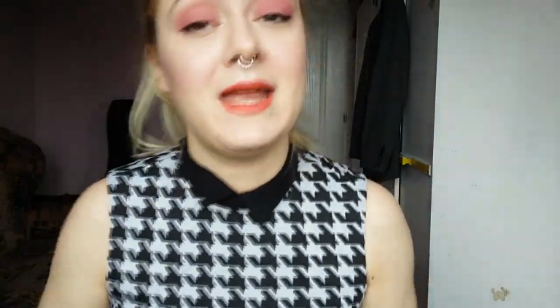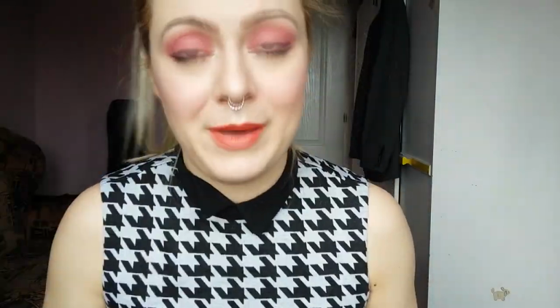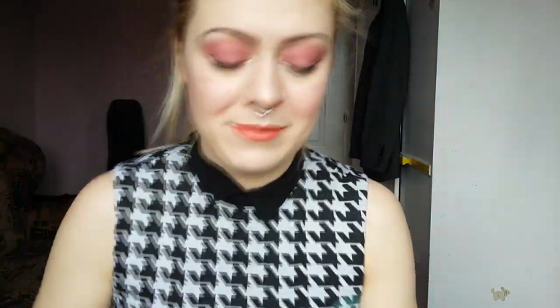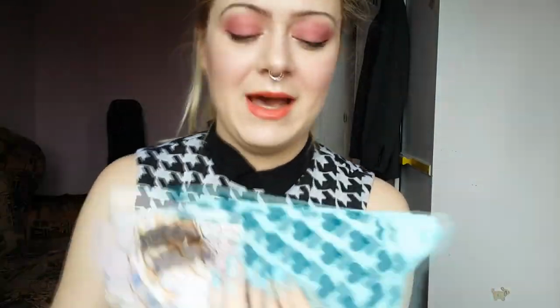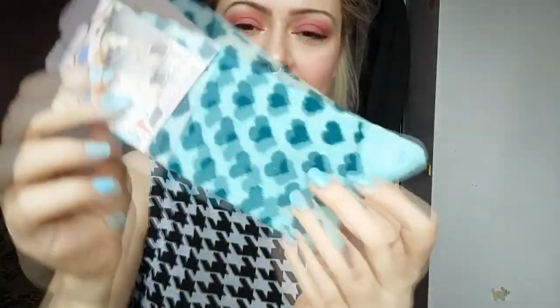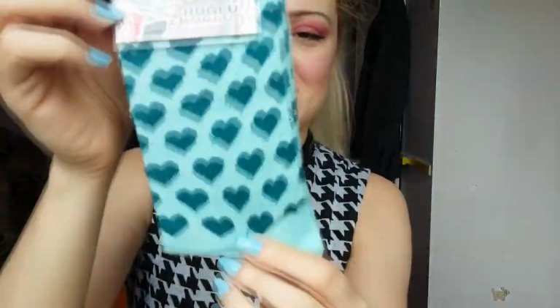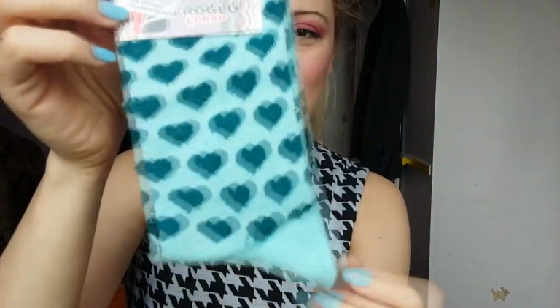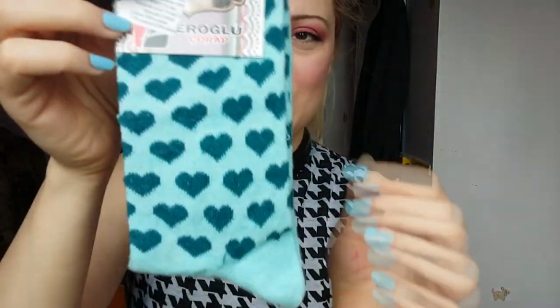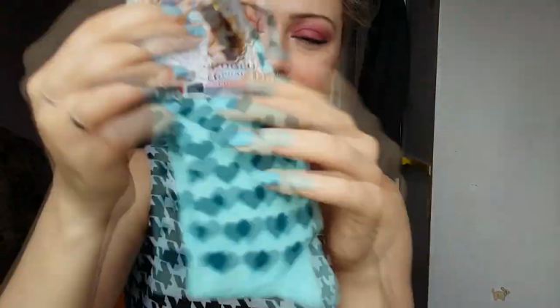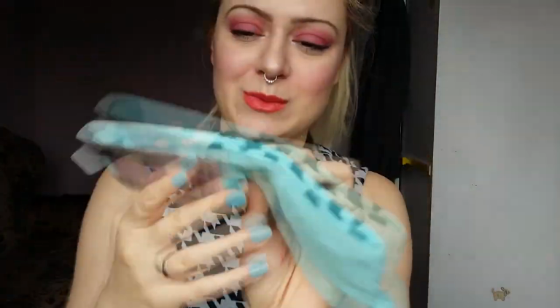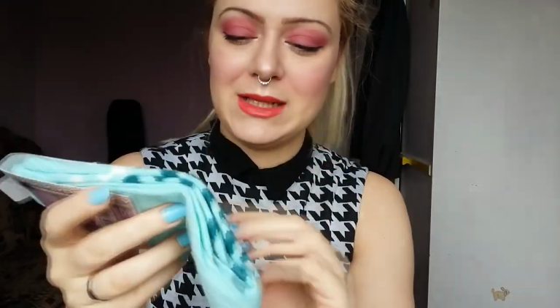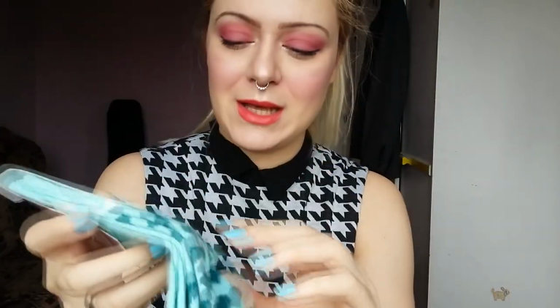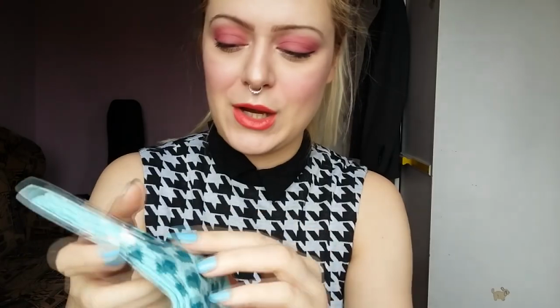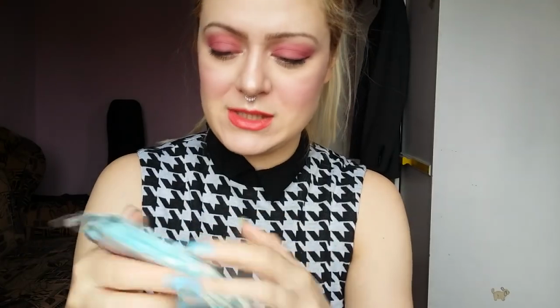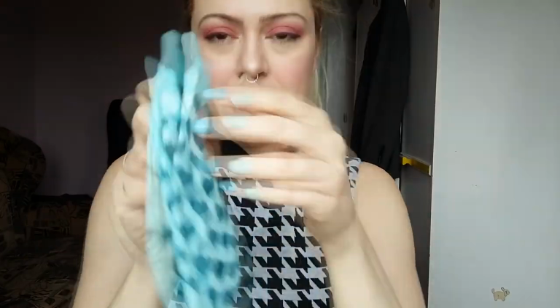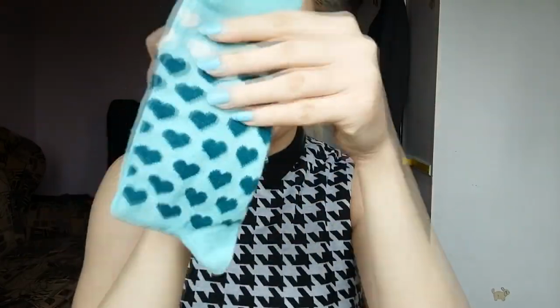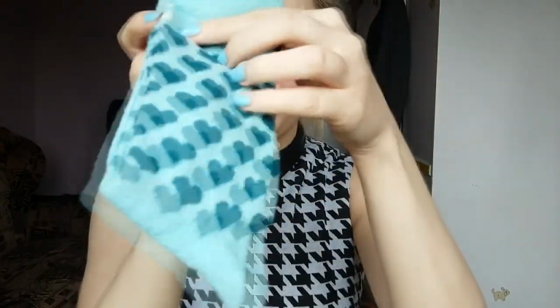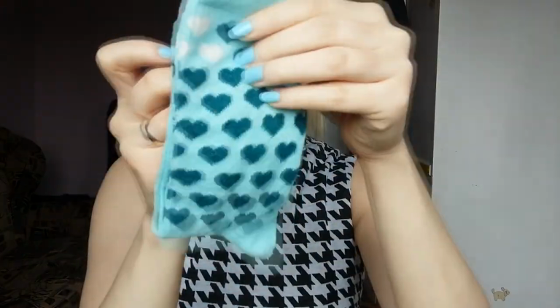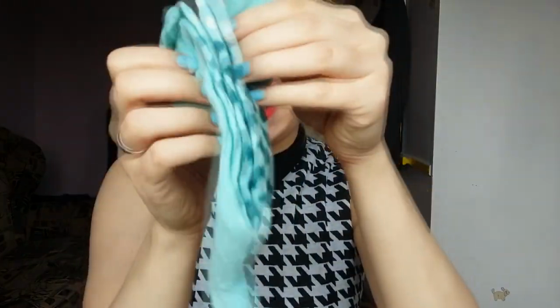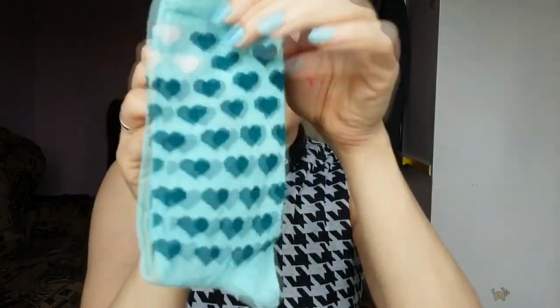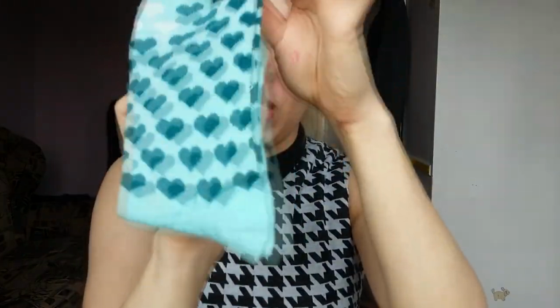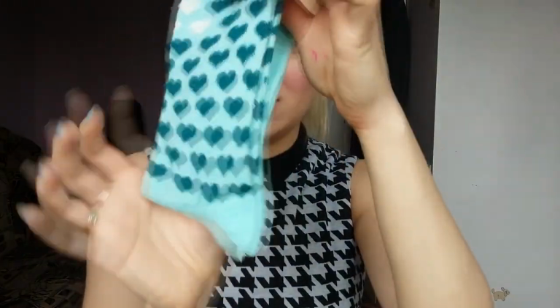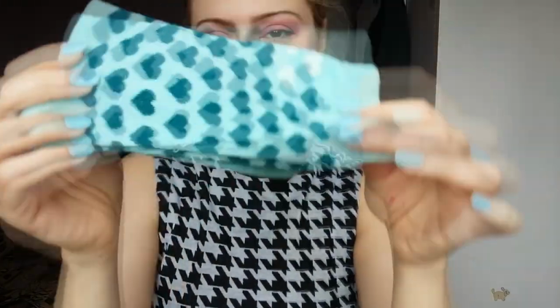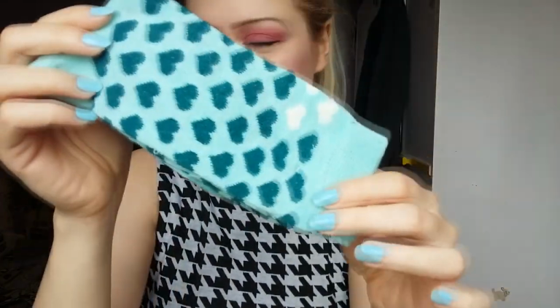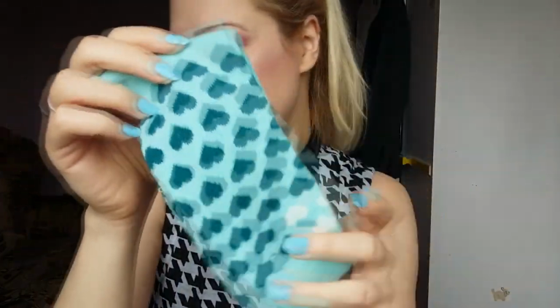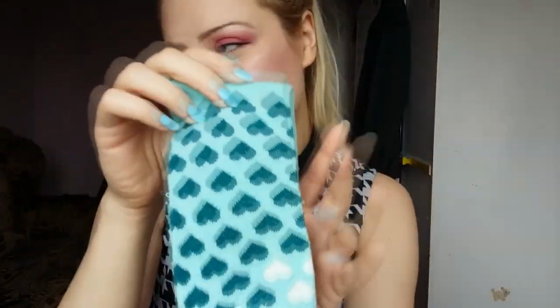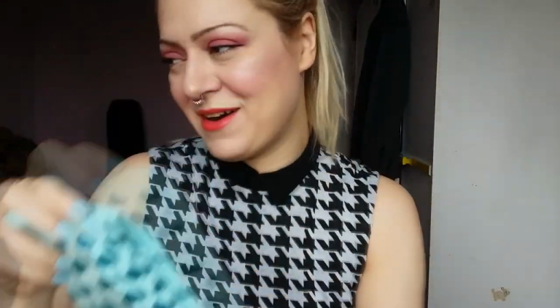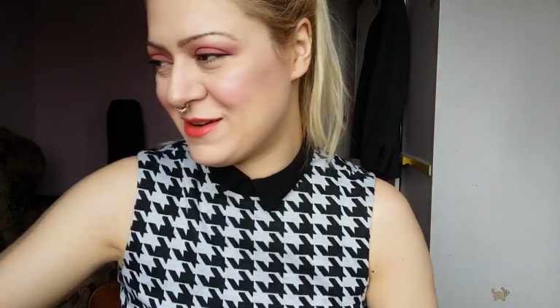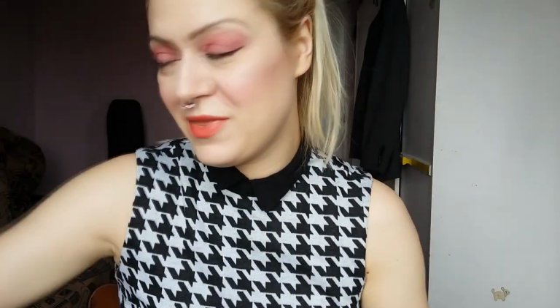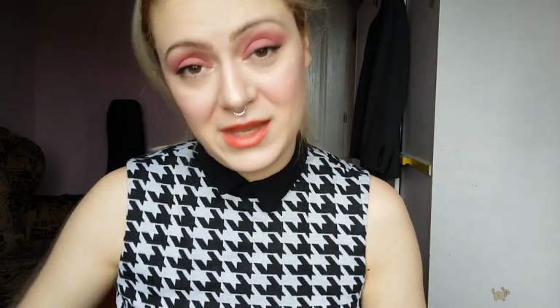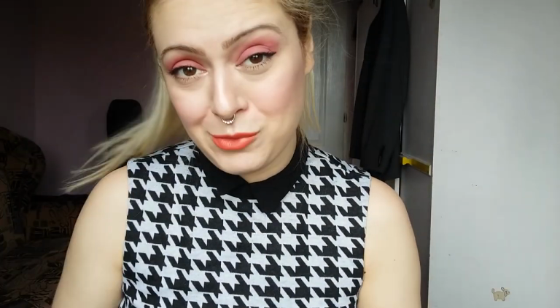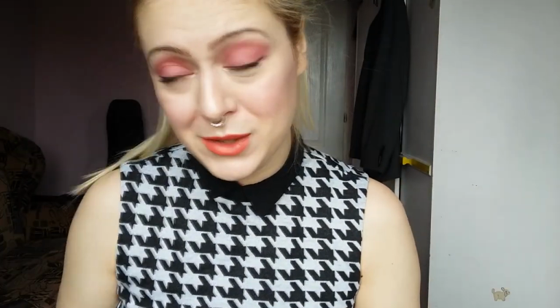Anyway, I have these cute socks with little hearts. My mother always buys me socks so this is from her. Thank you mom.